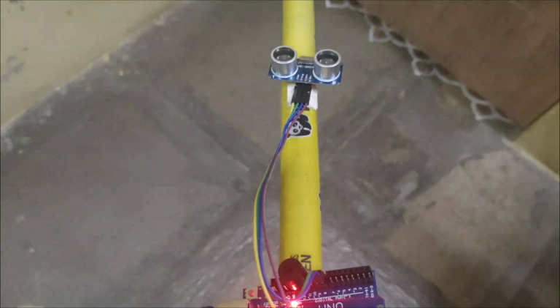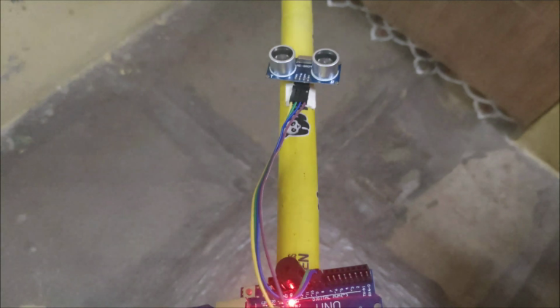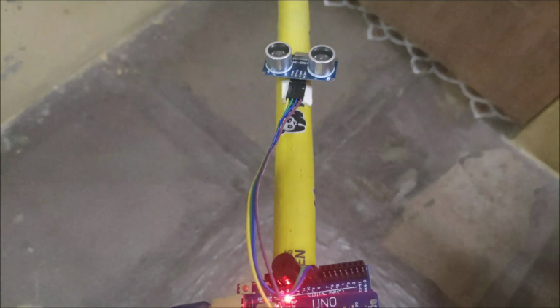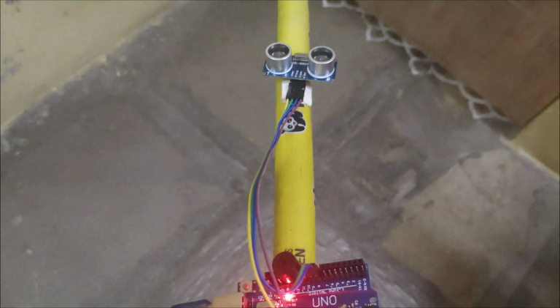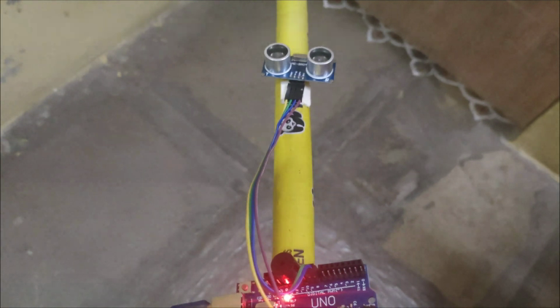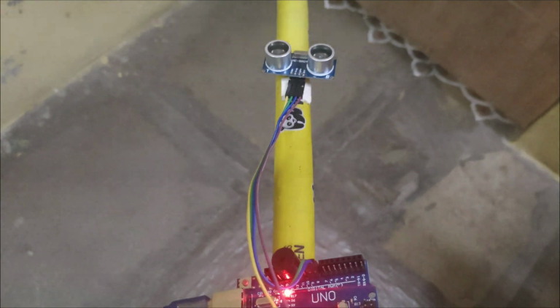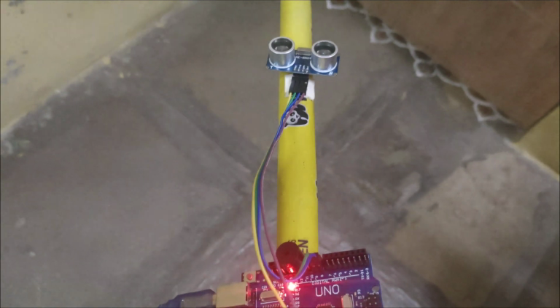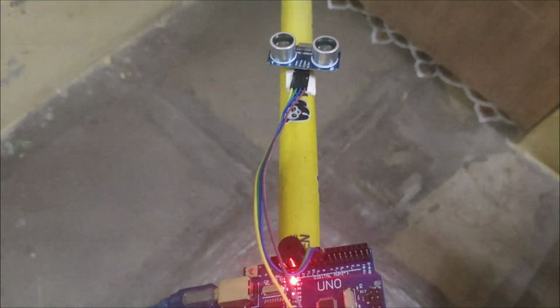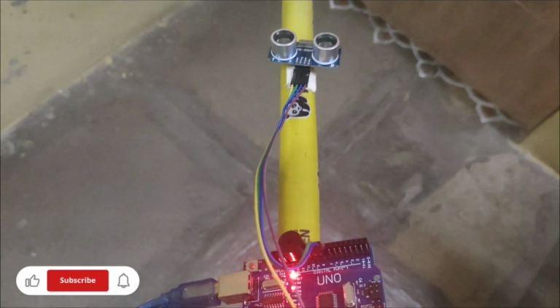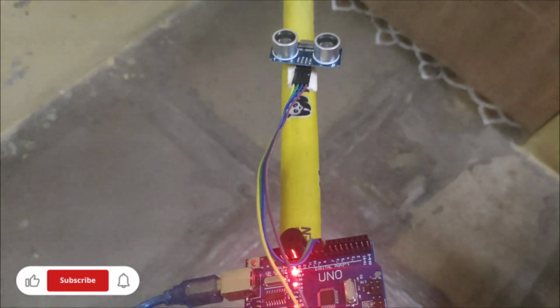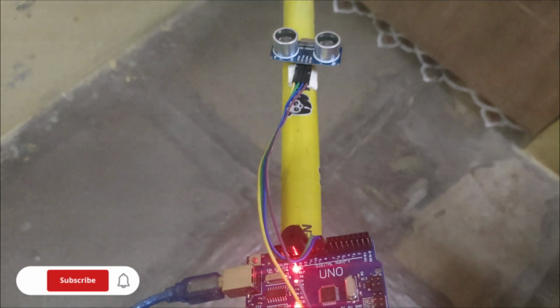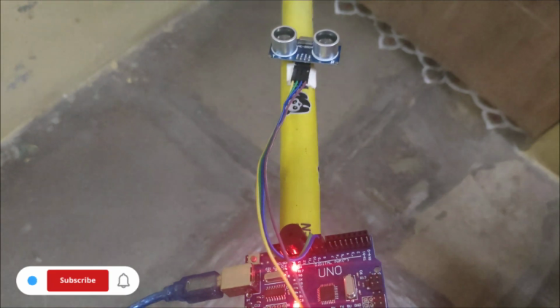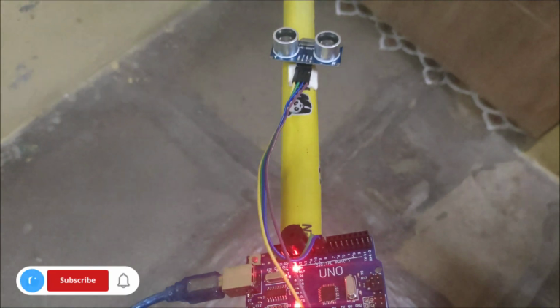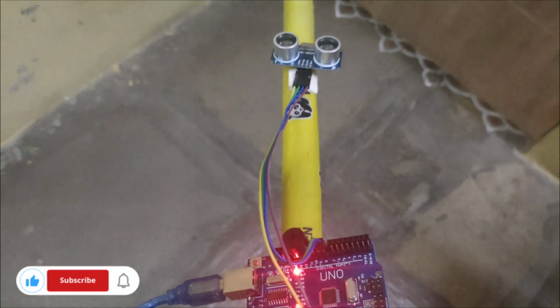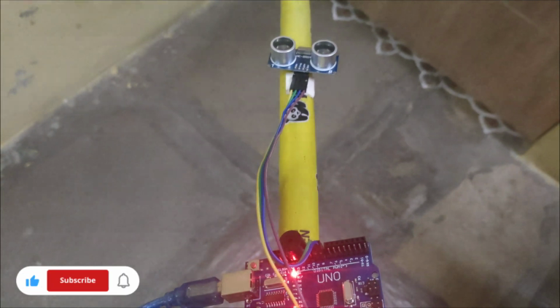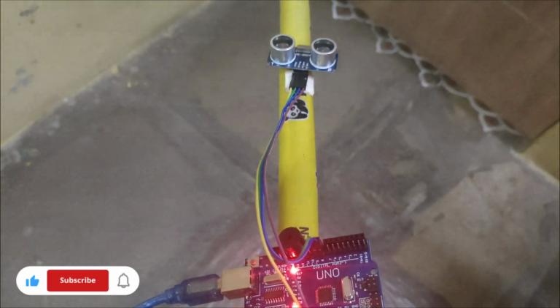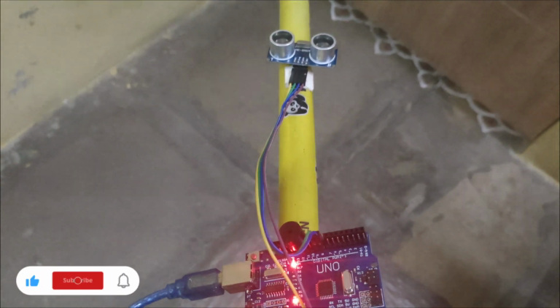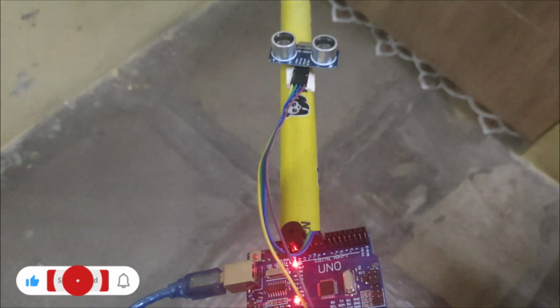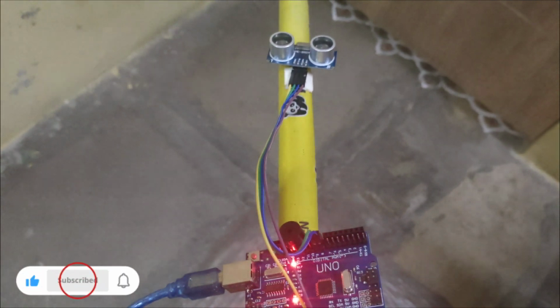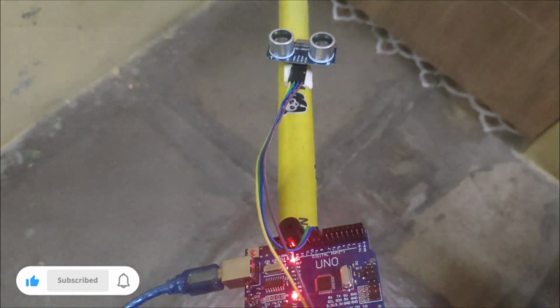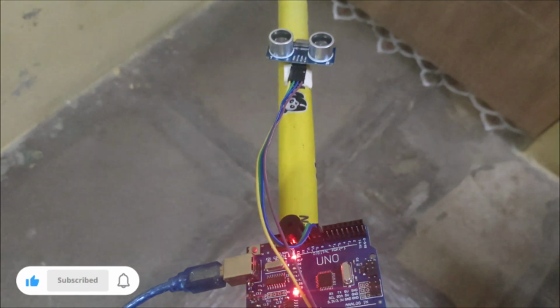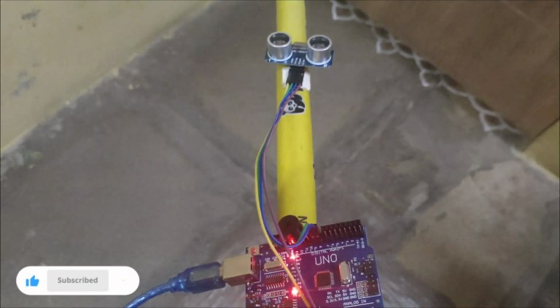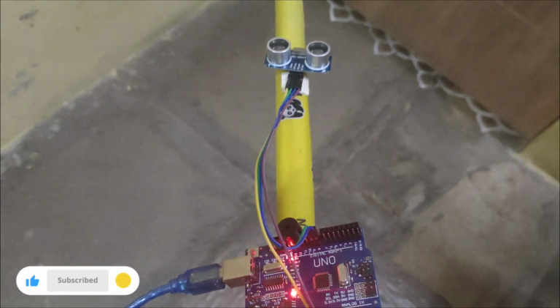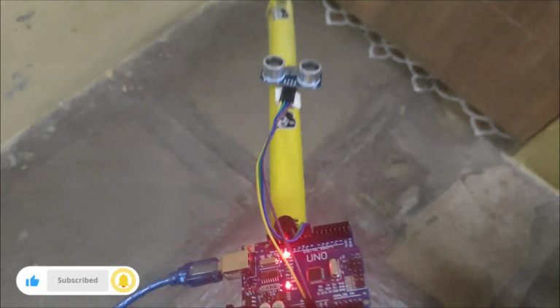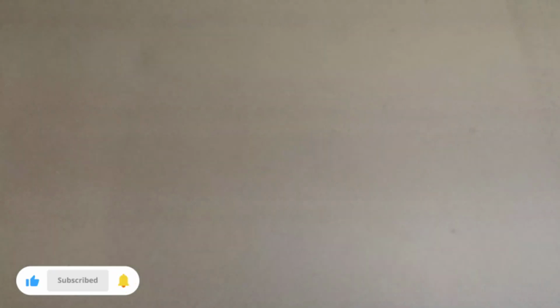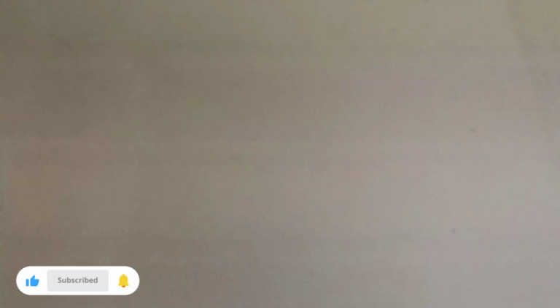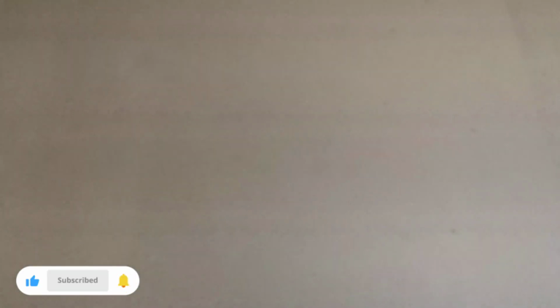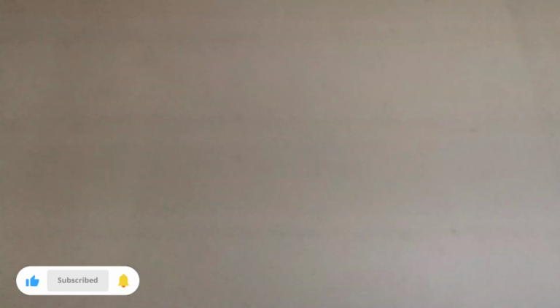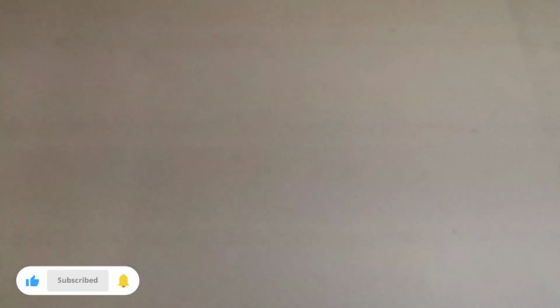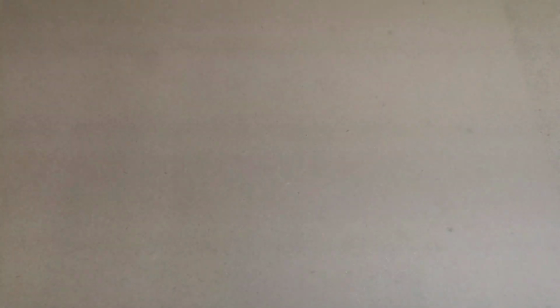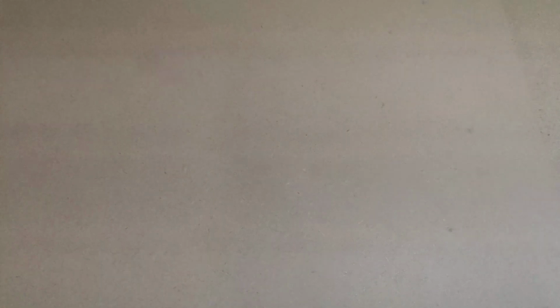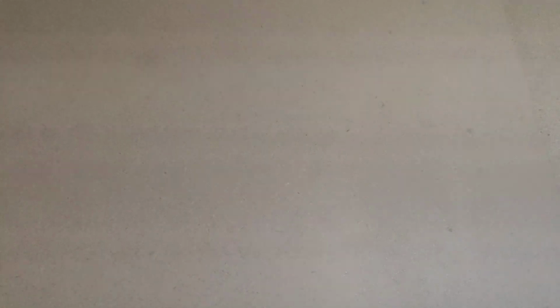In this video we will learn how to build a smart blind stick using Arduino Uno. Here are the components for the project.